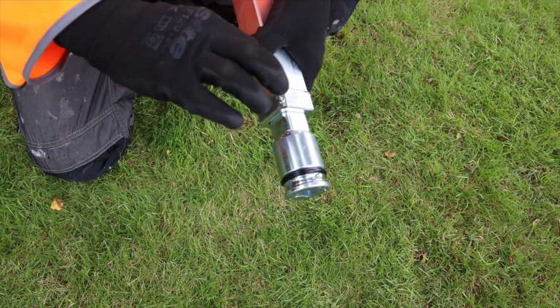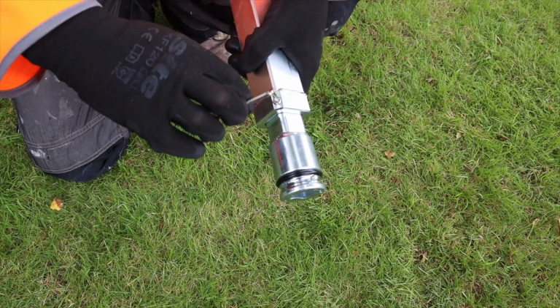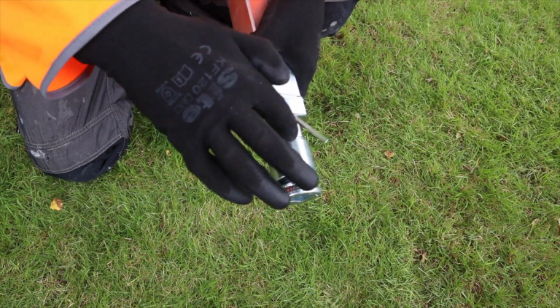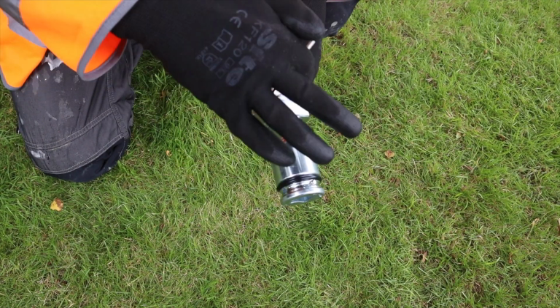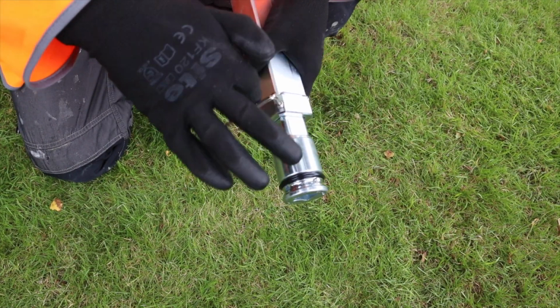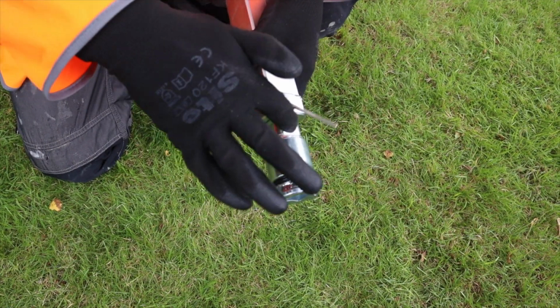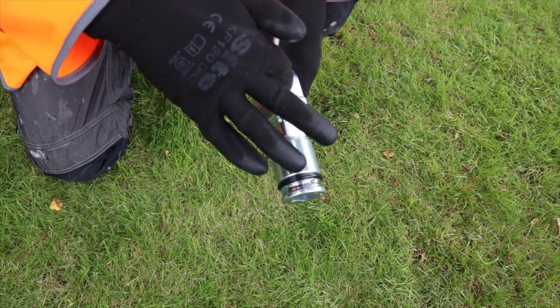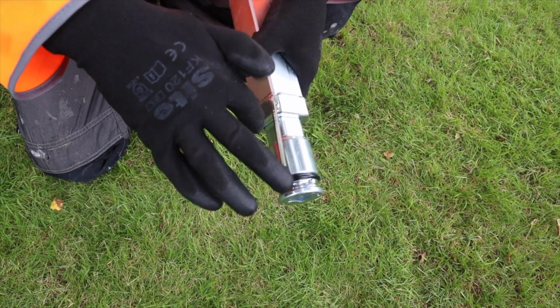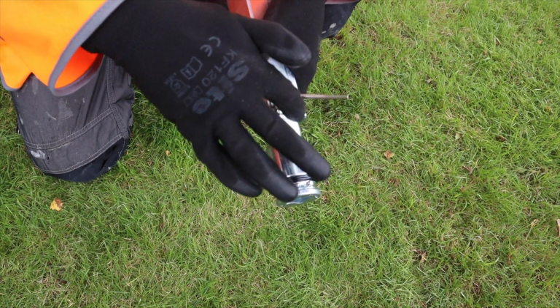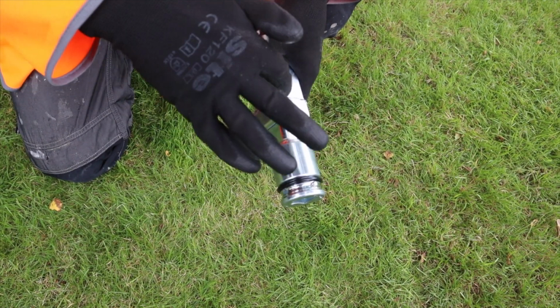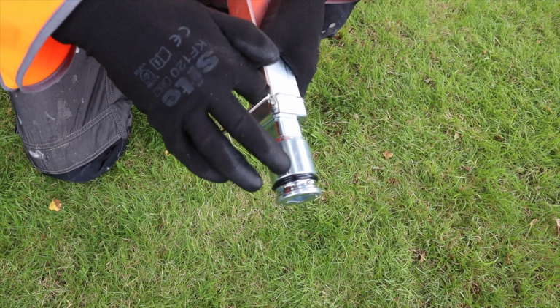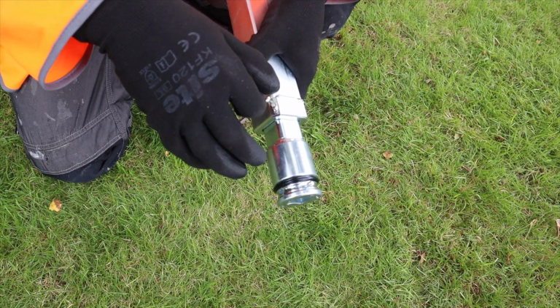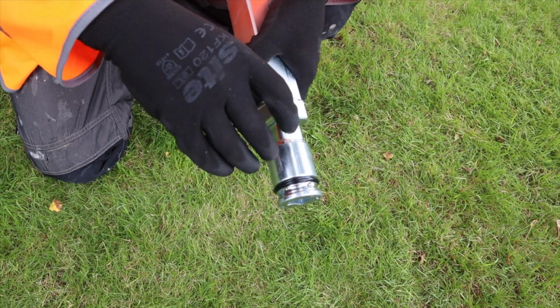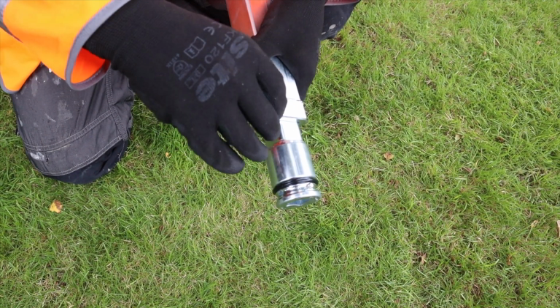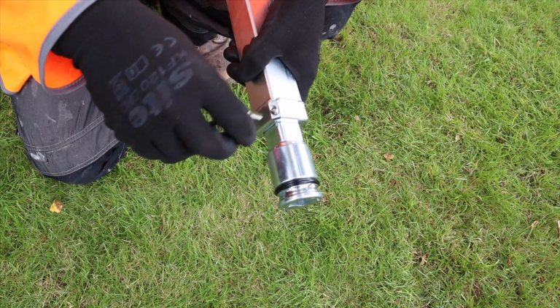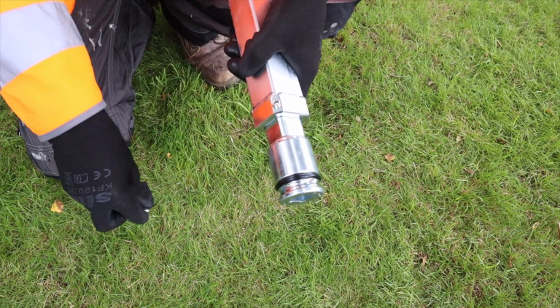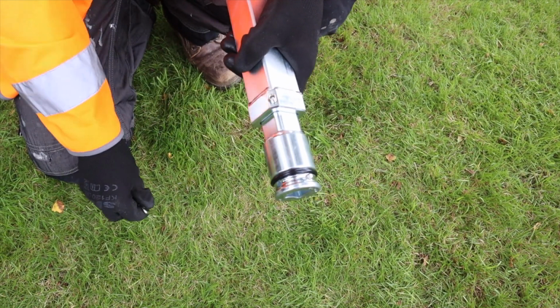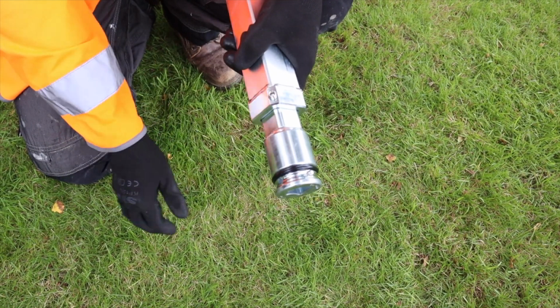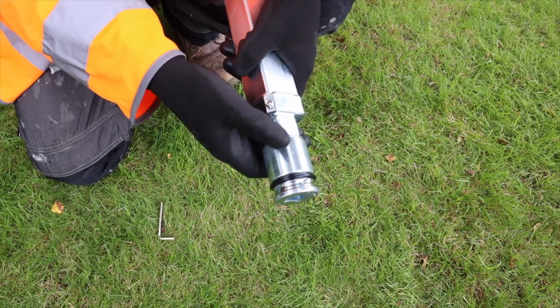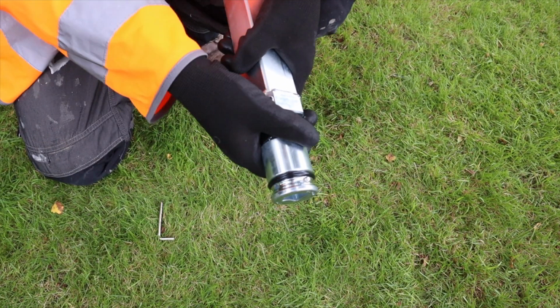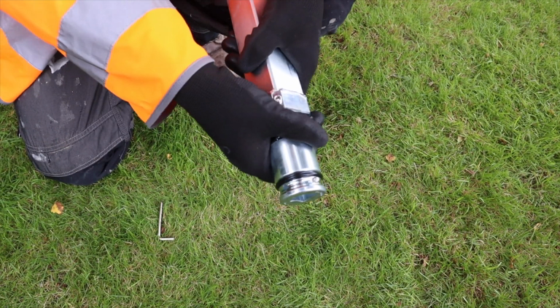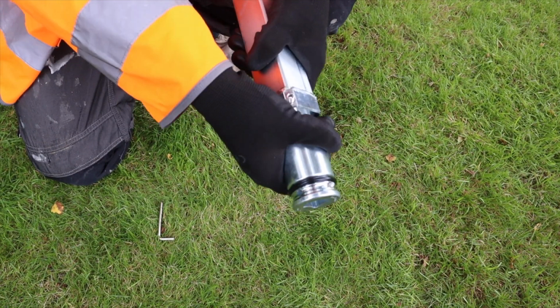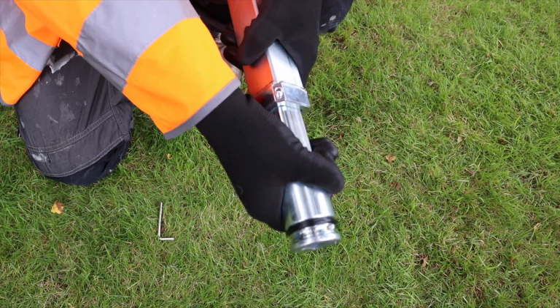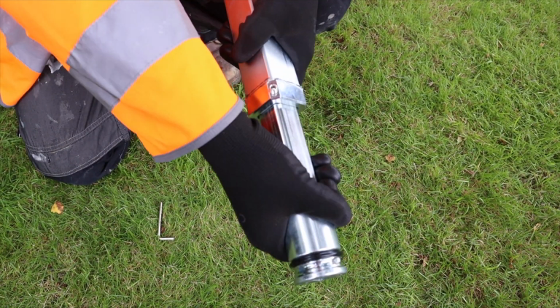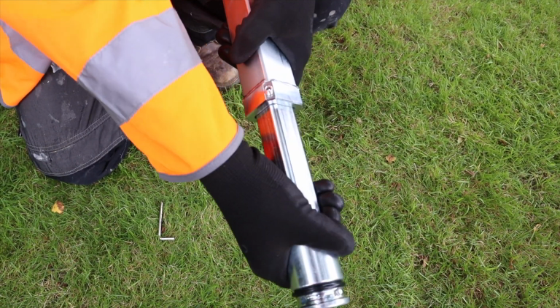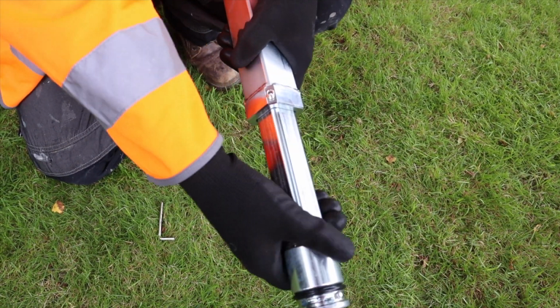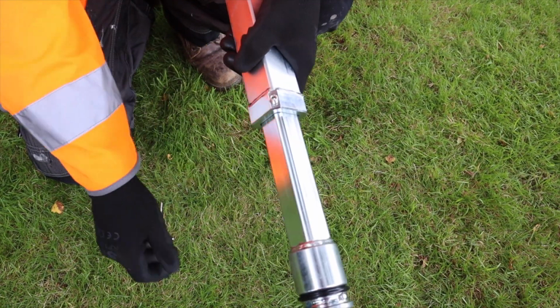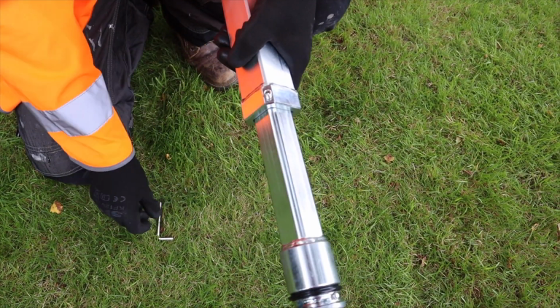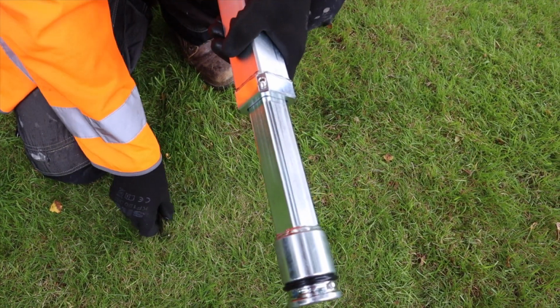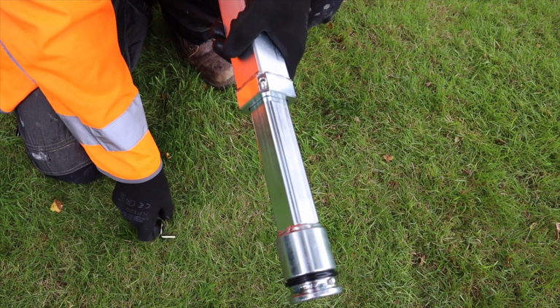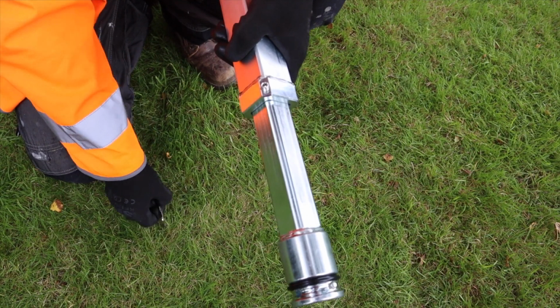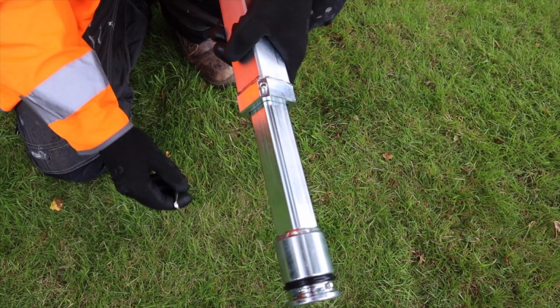The extendable spindle can be adjusted by loosening the grub screw and setting to the correct length and re-tightening.